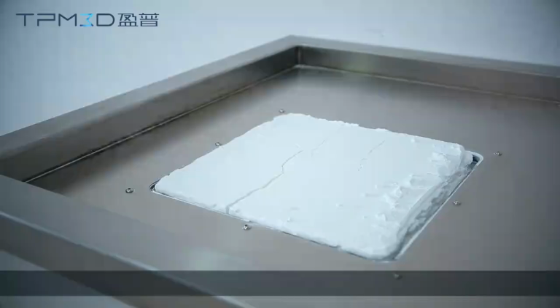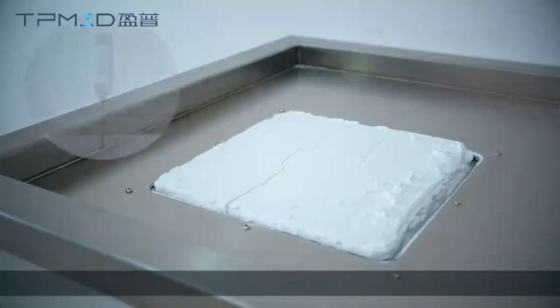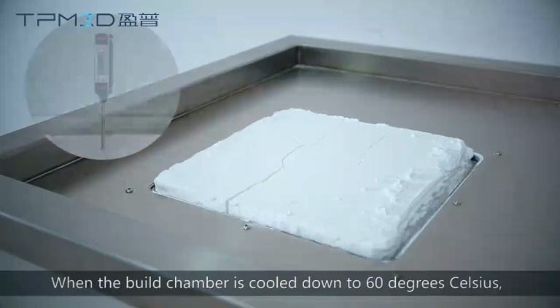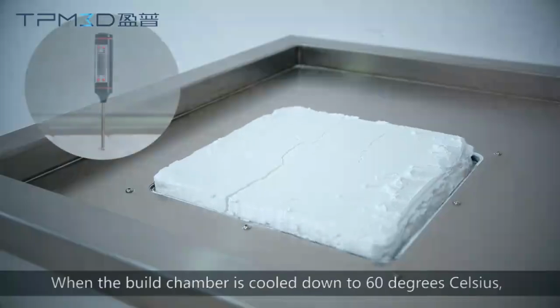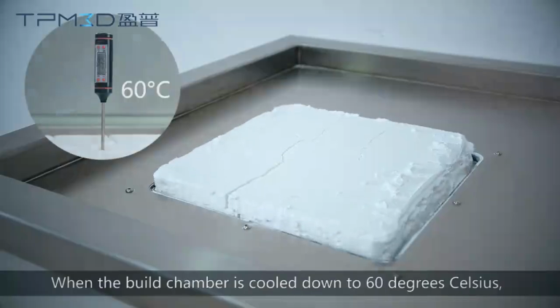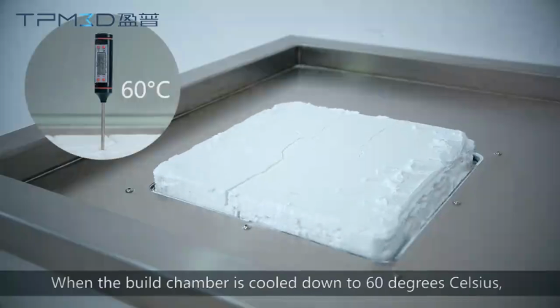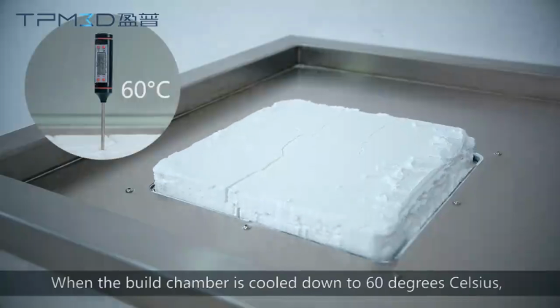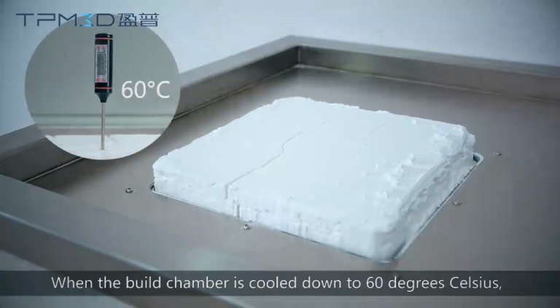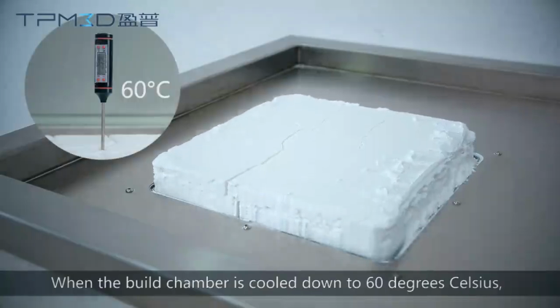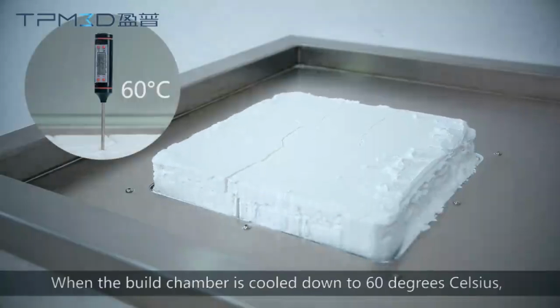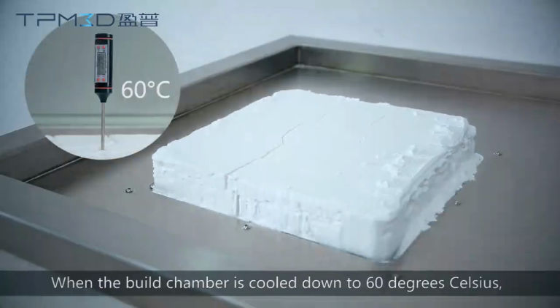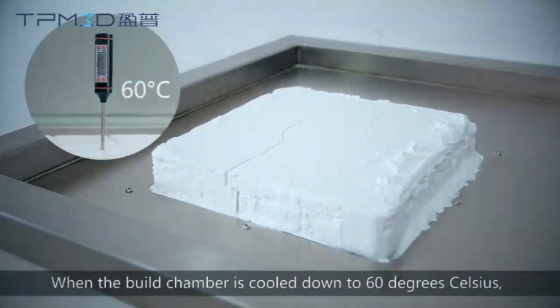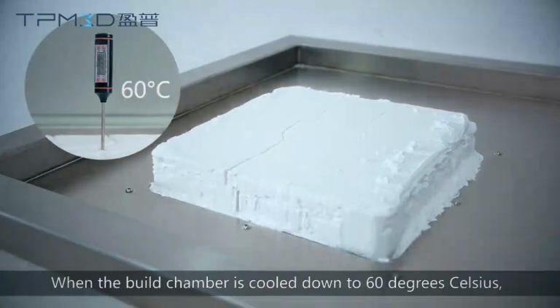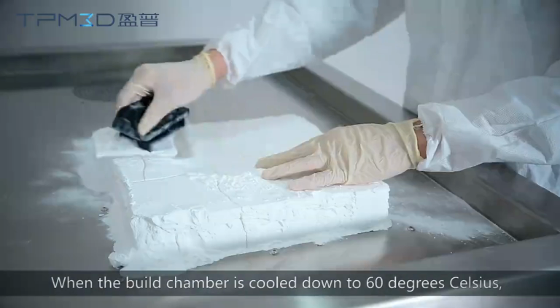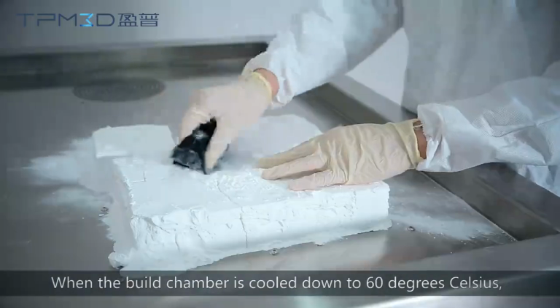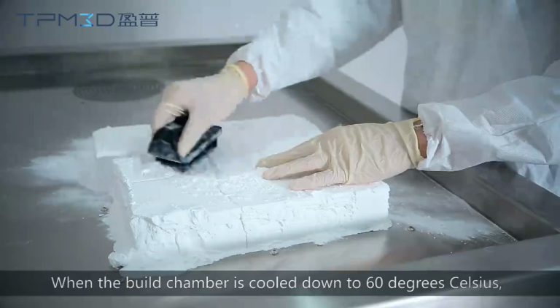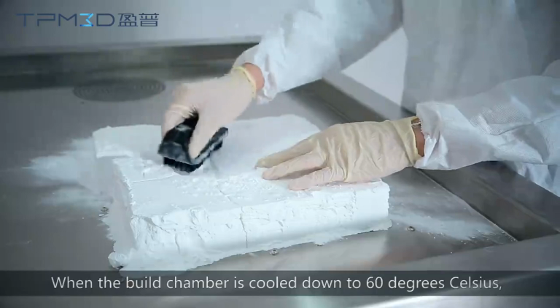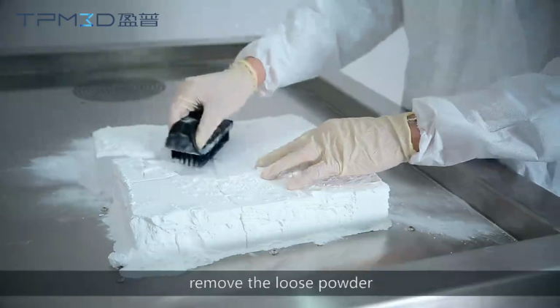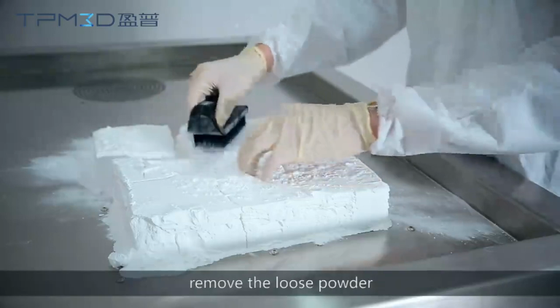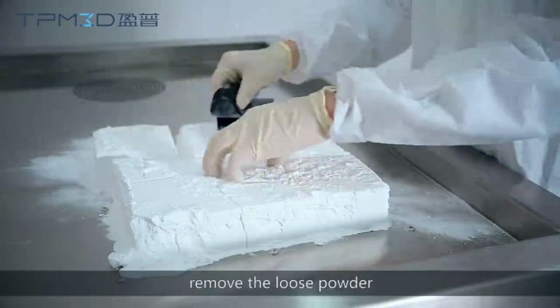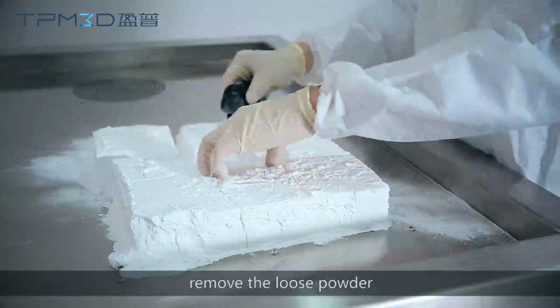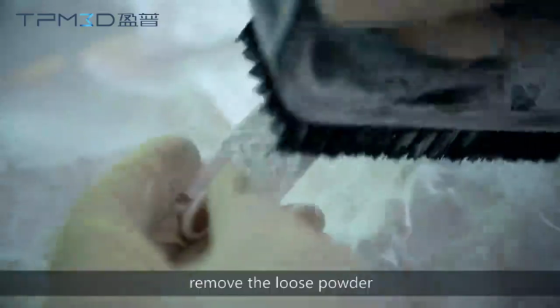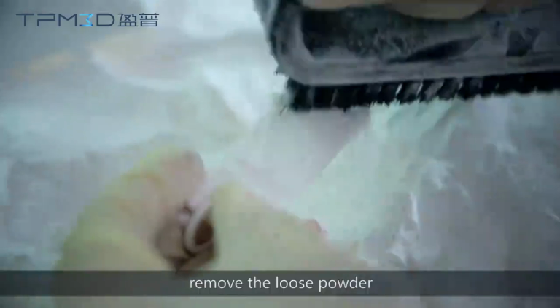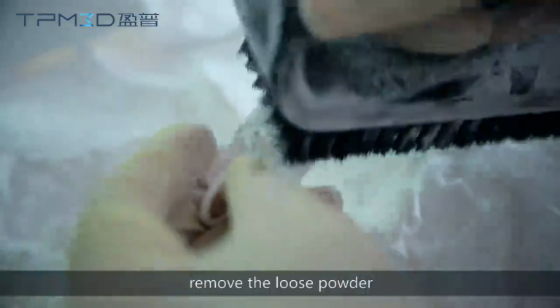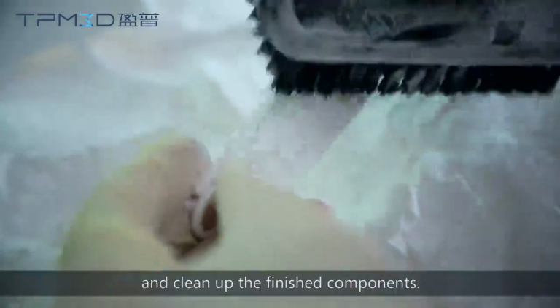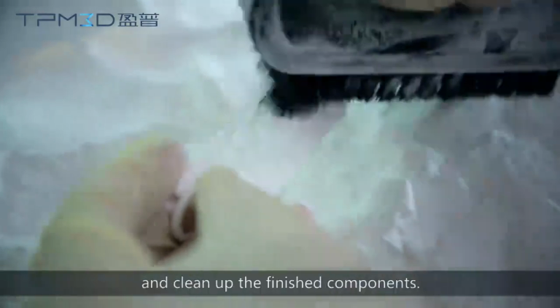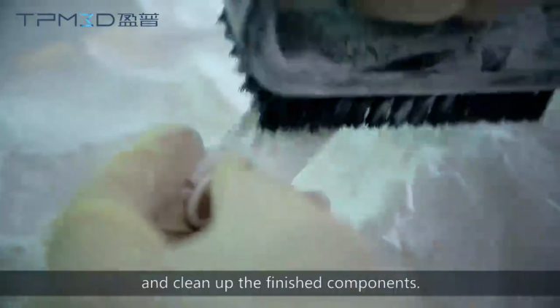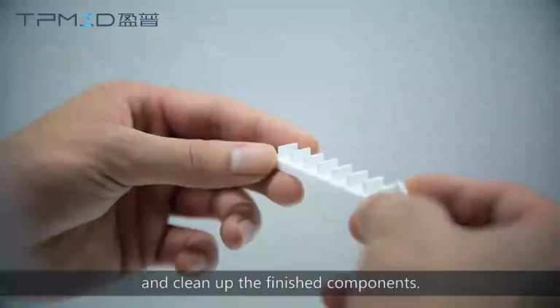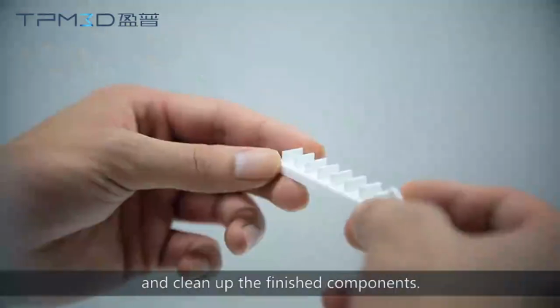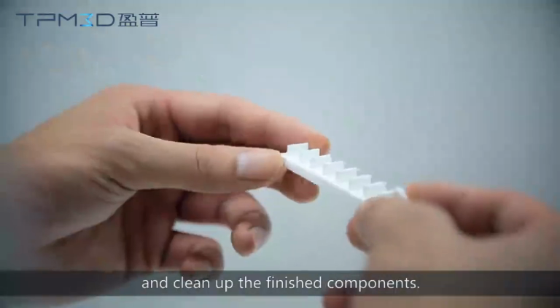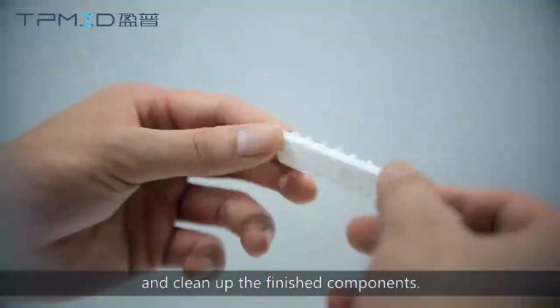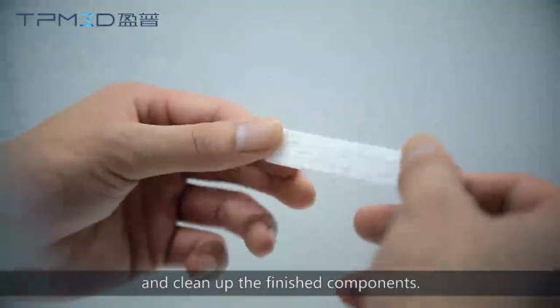When the build chamber is cooled down to 60 degrees Celsius, remove the loose powder and clean up the finished components.